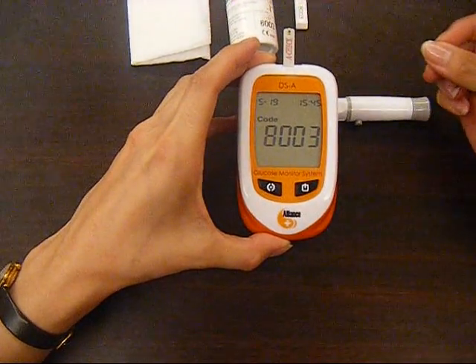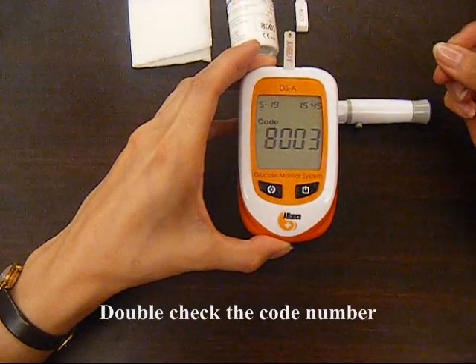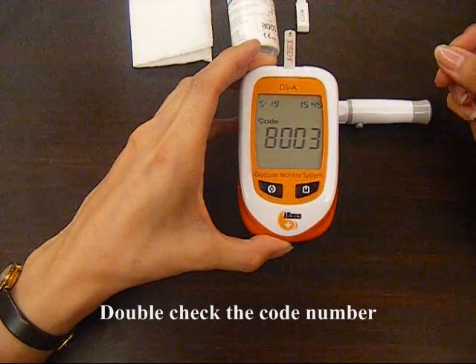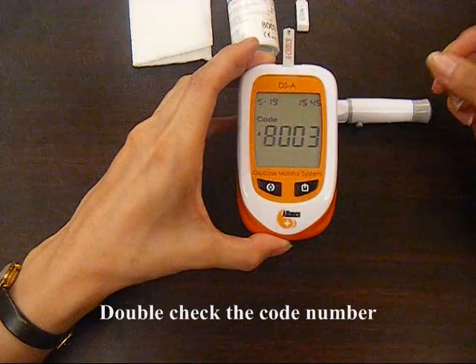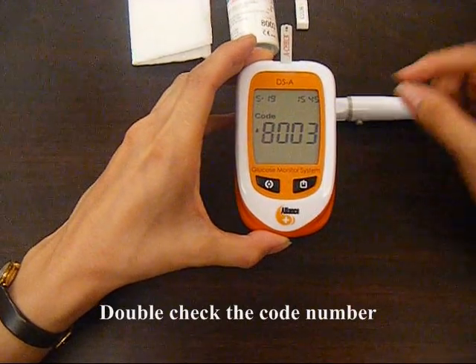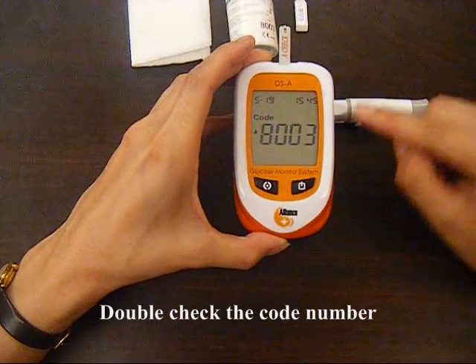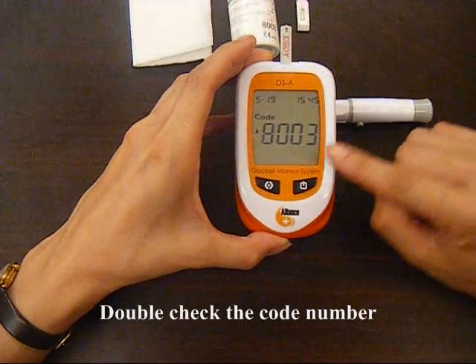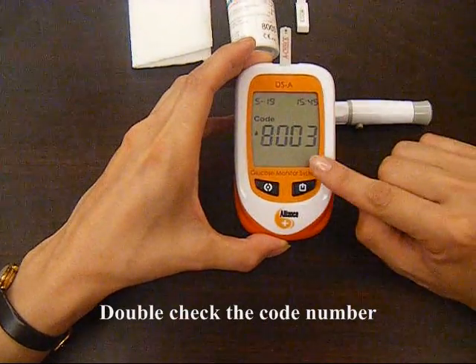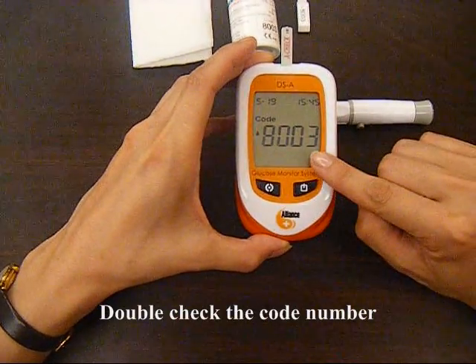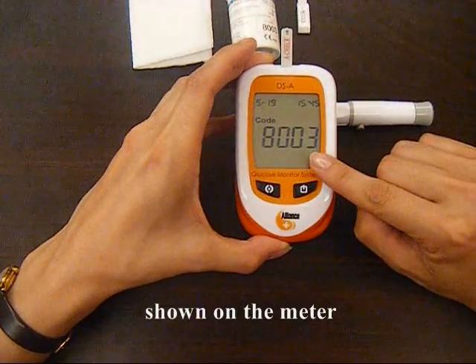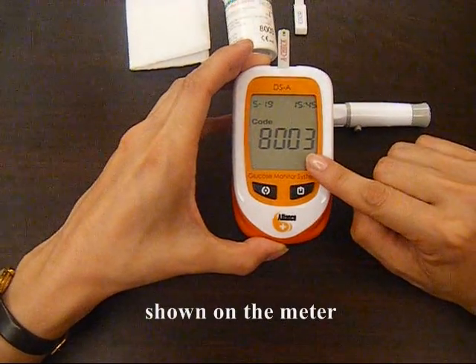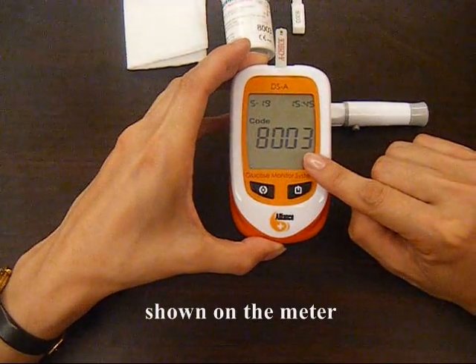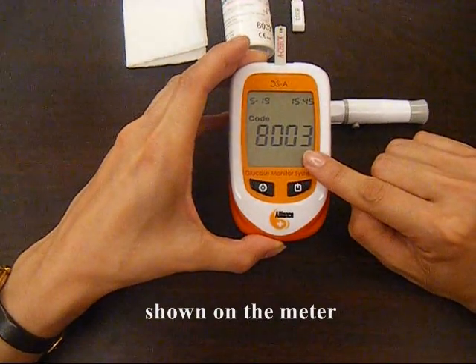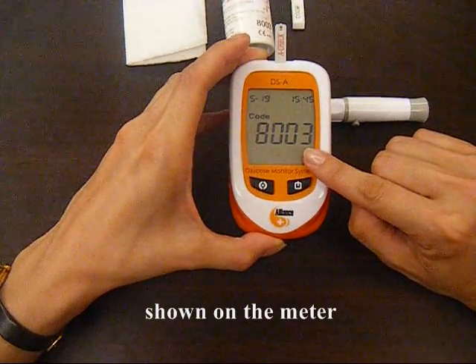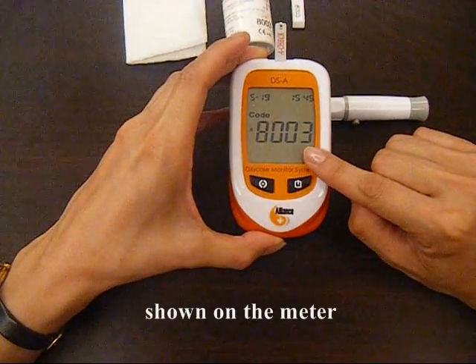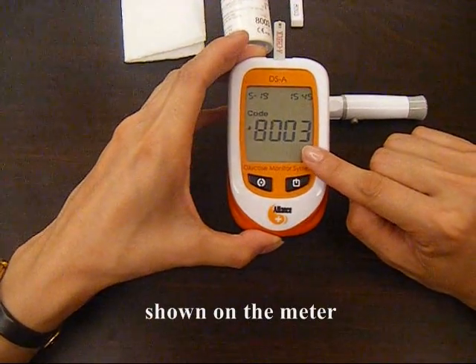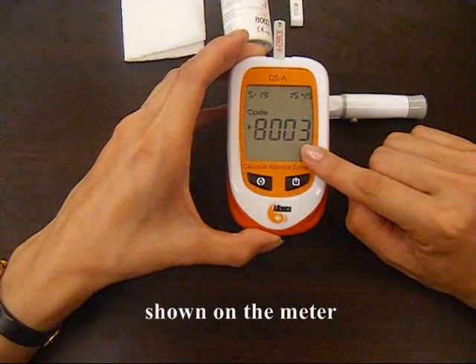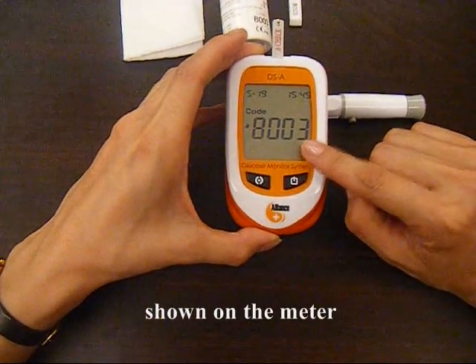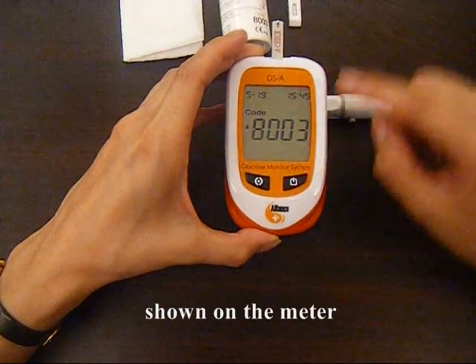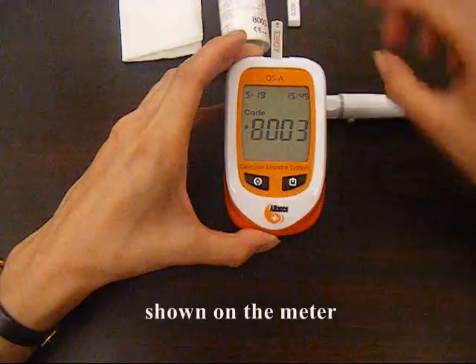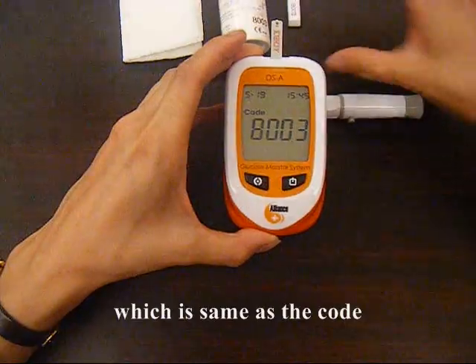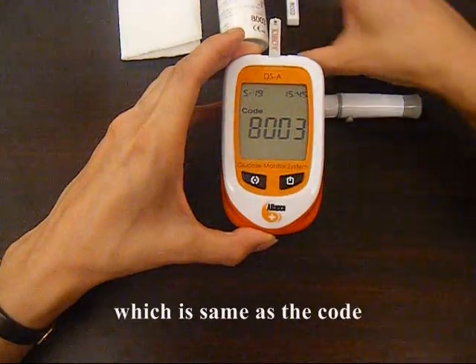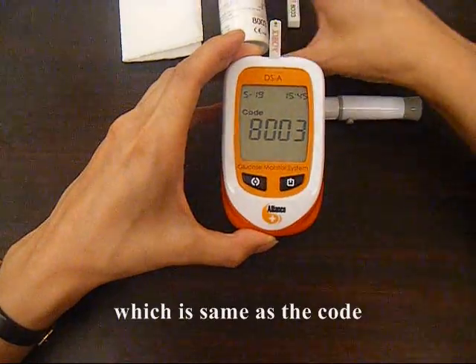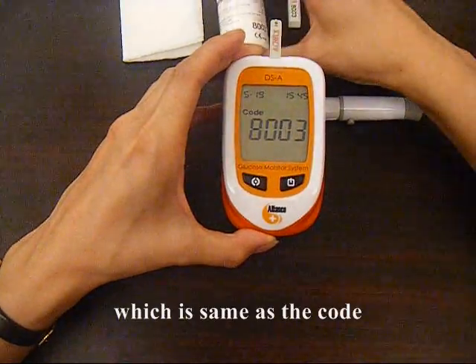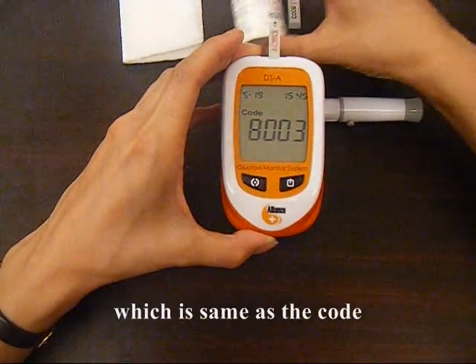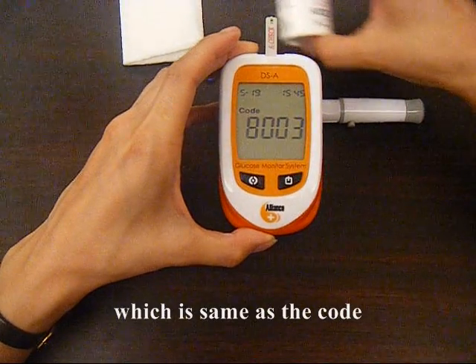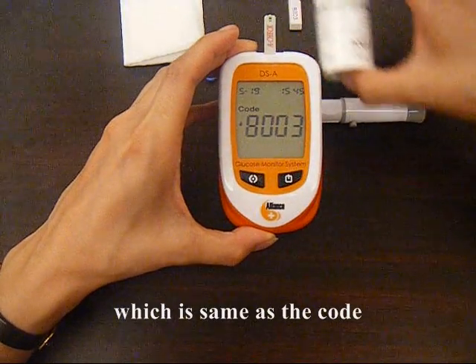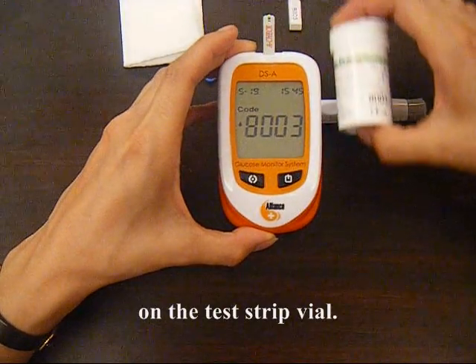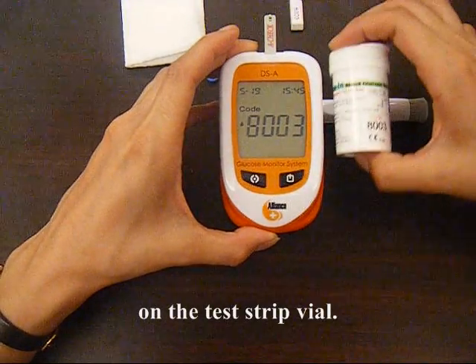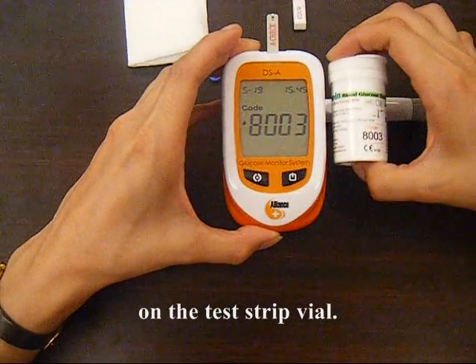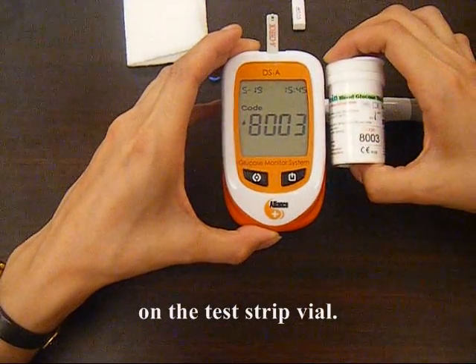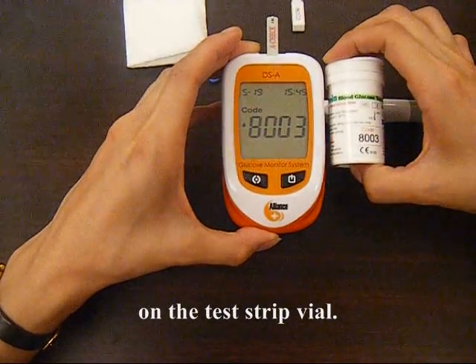Double check the code number shown on the meter, which is the same as the code on the test strip vial.